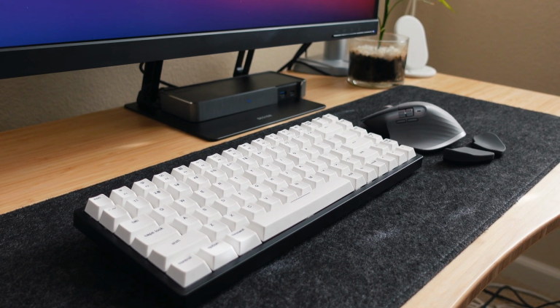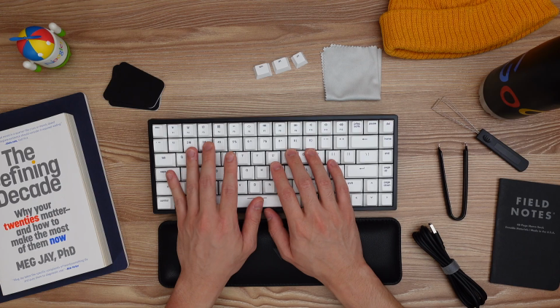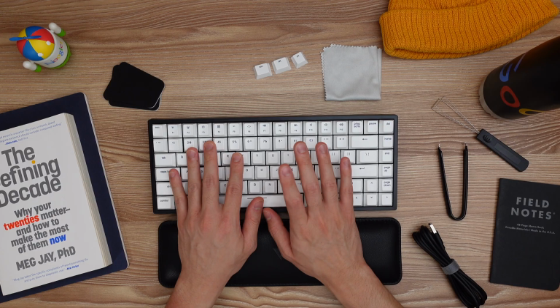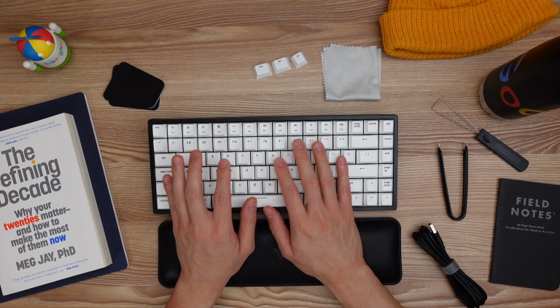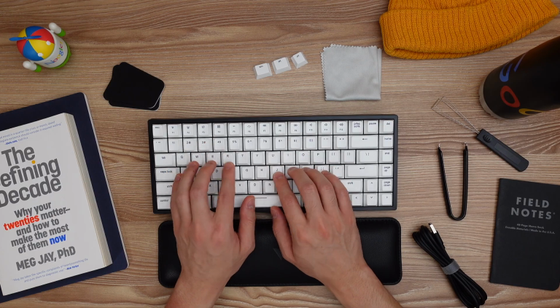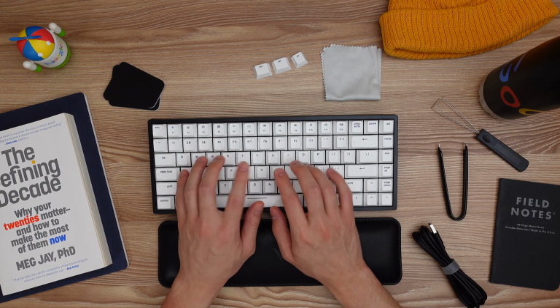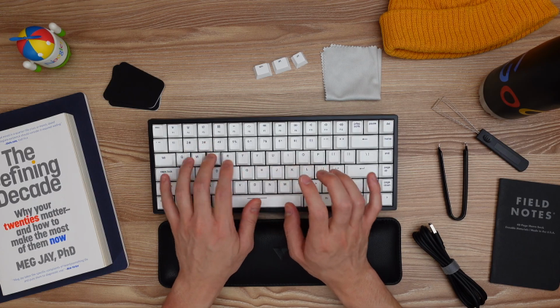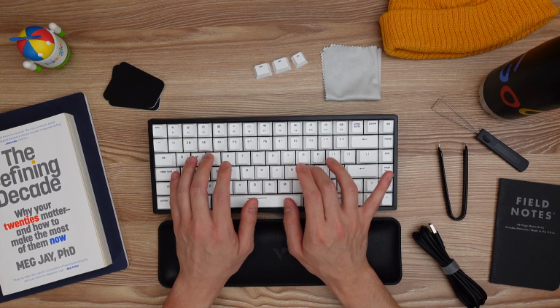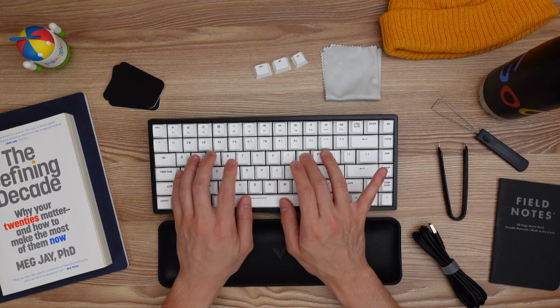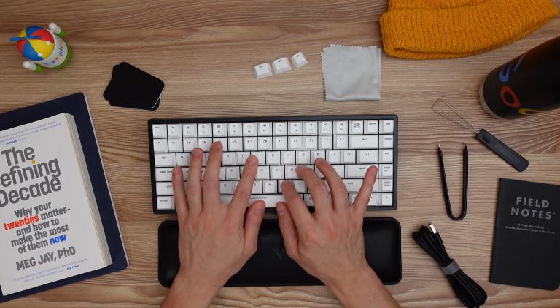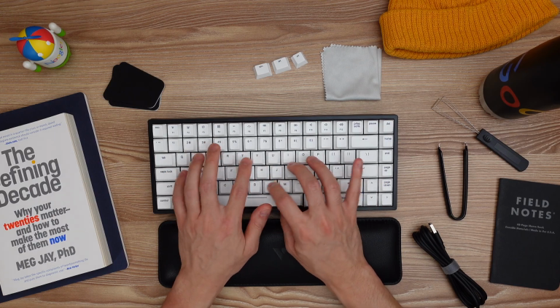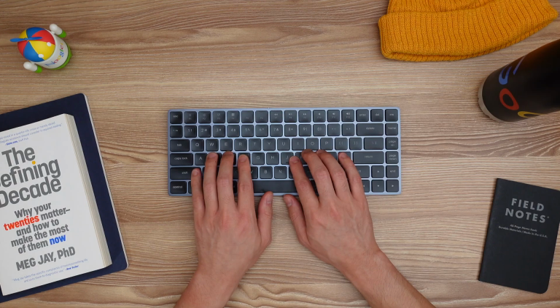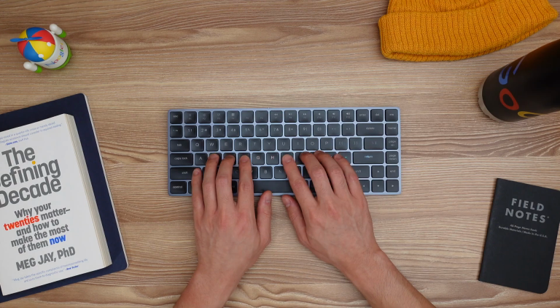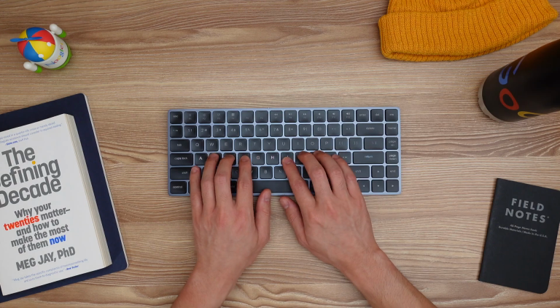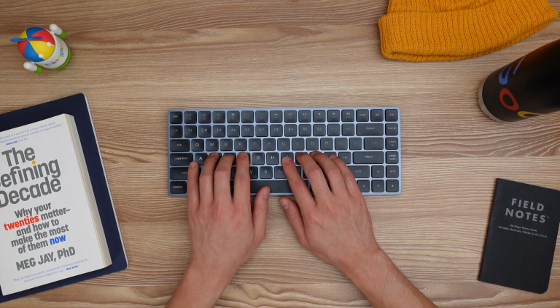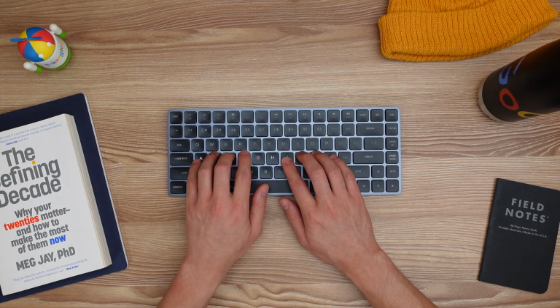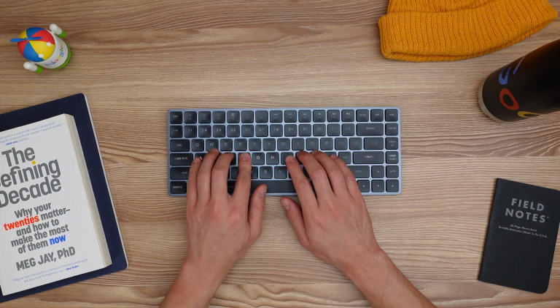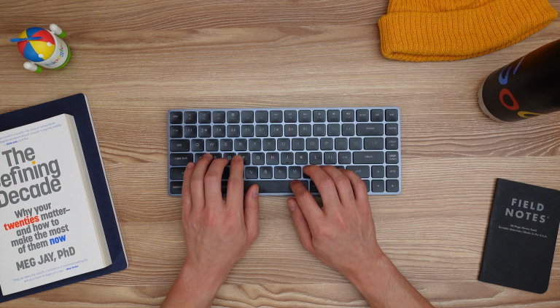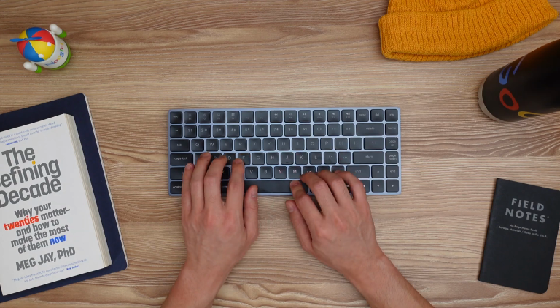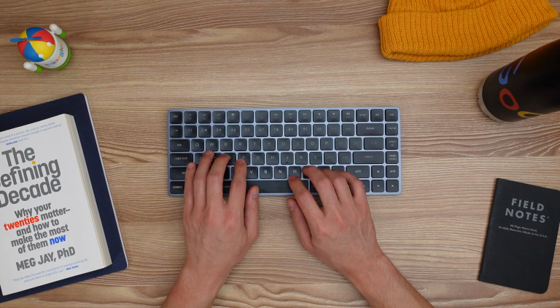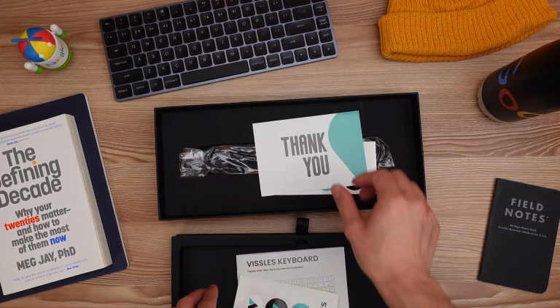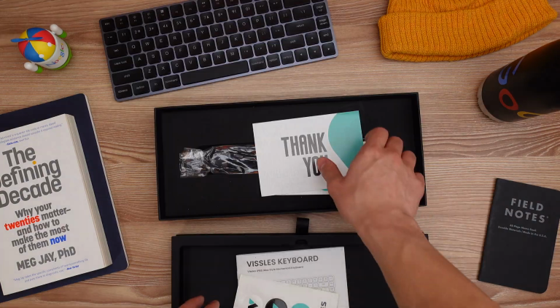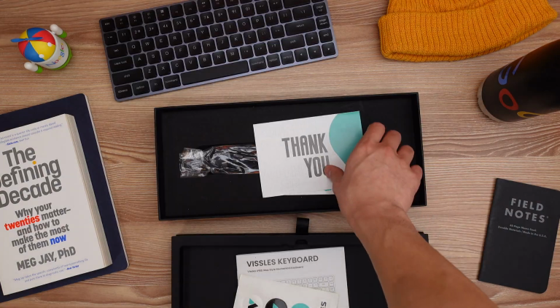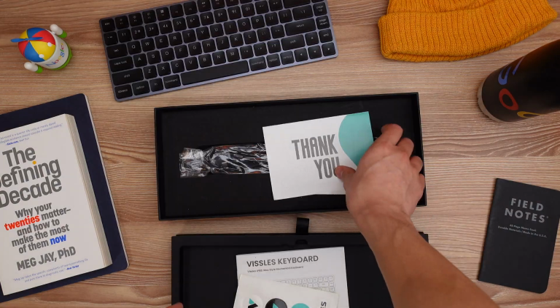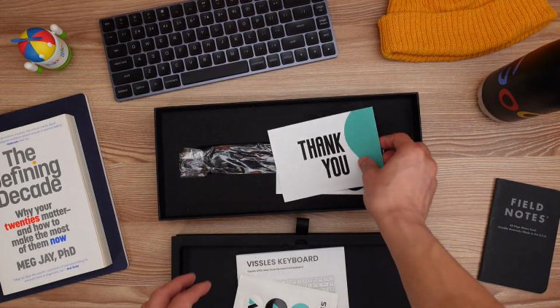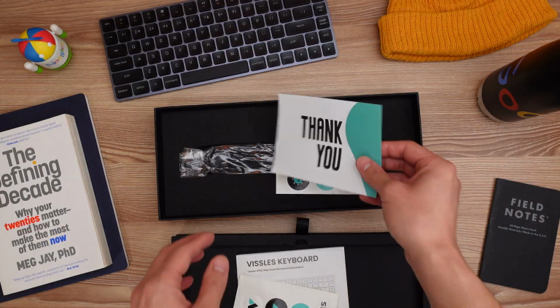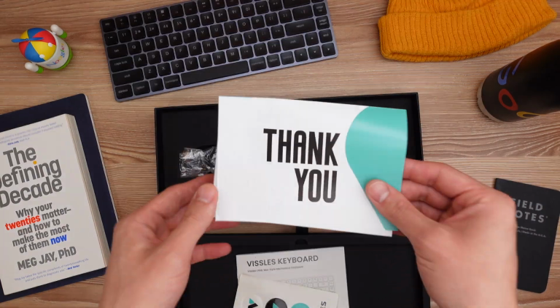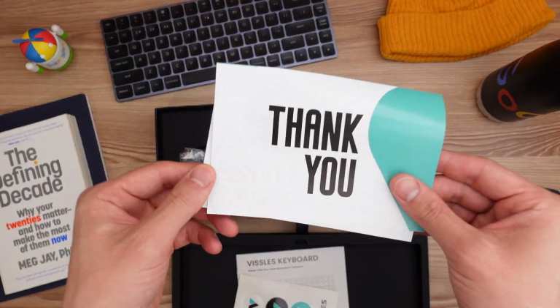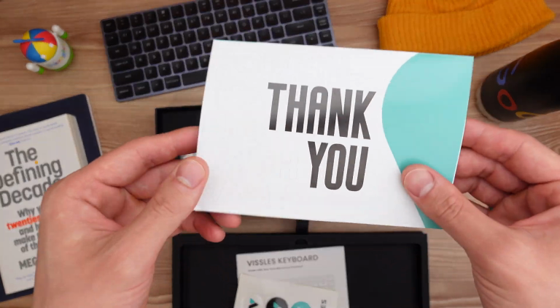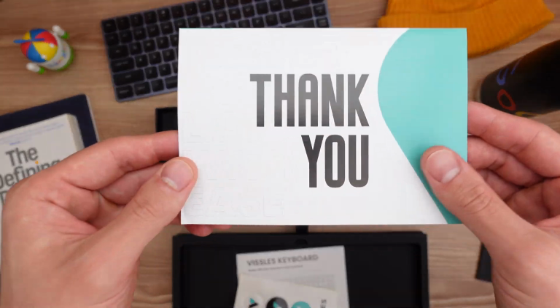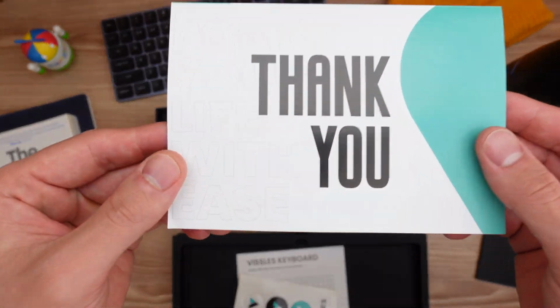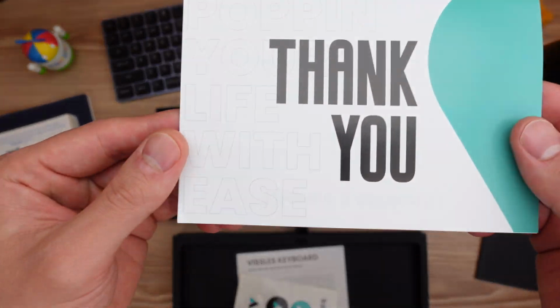I will also be going over two mechanical keyboards sent to me by Vissles, so thank you to them for helping me create this video.